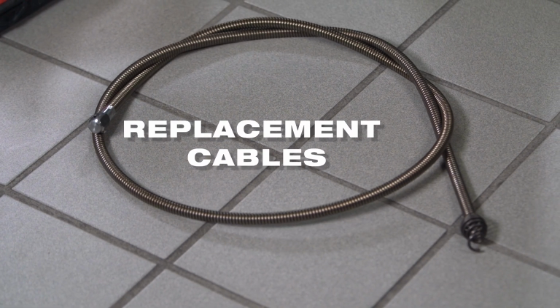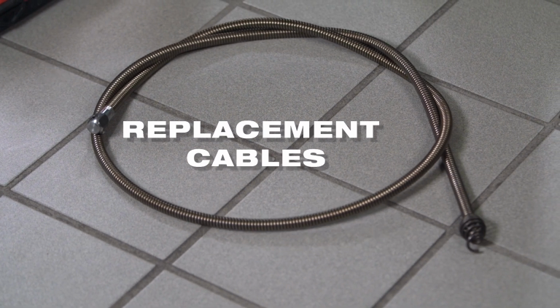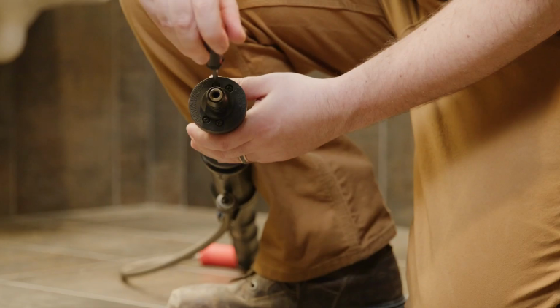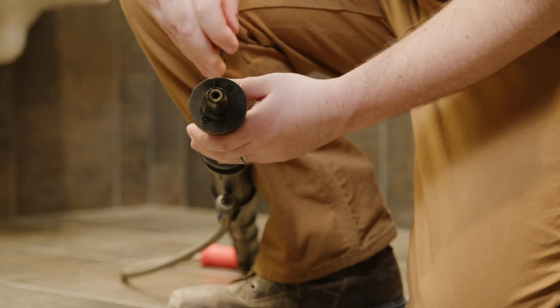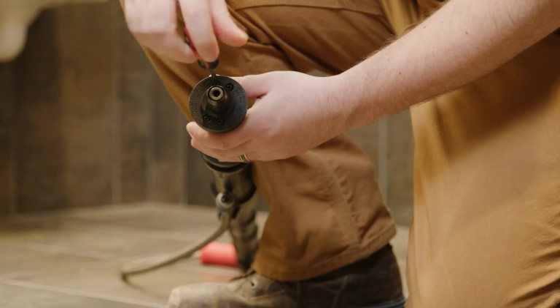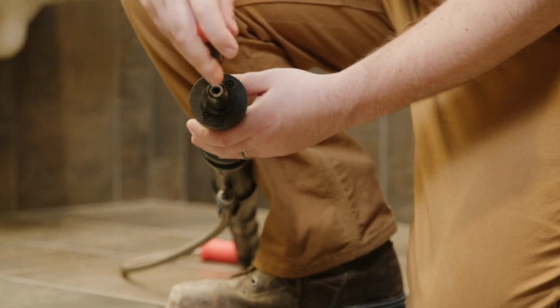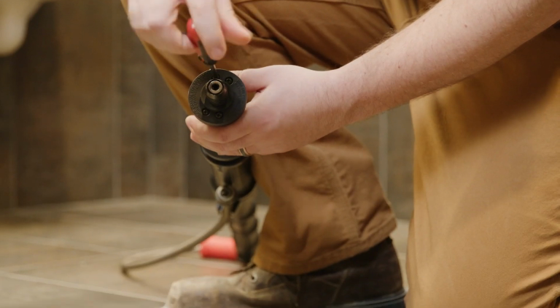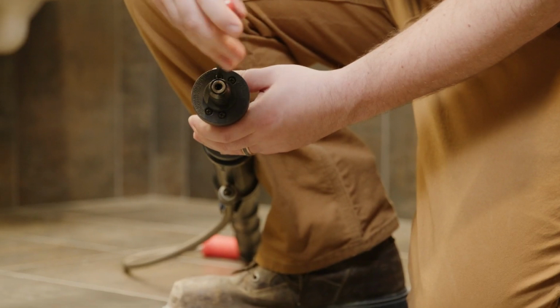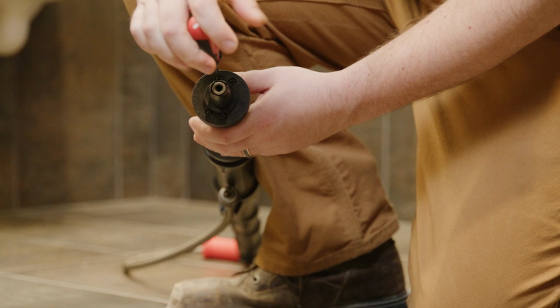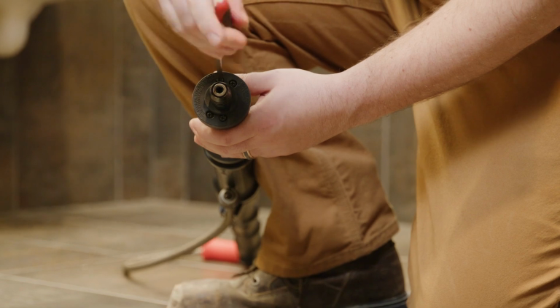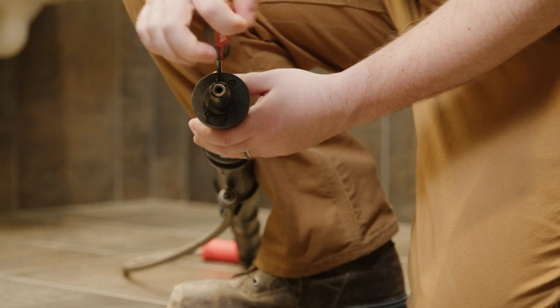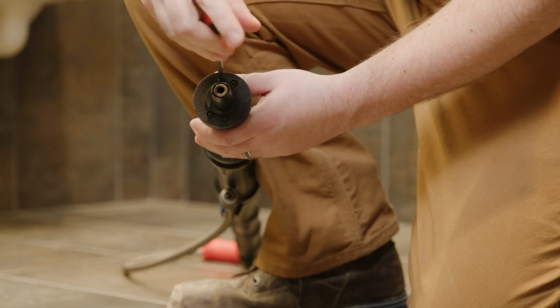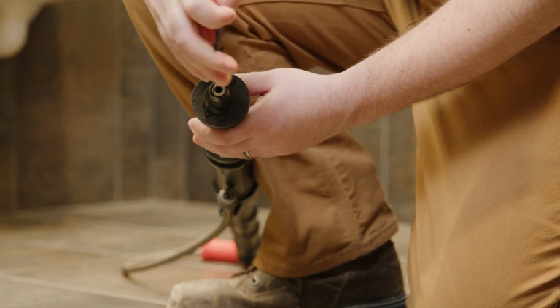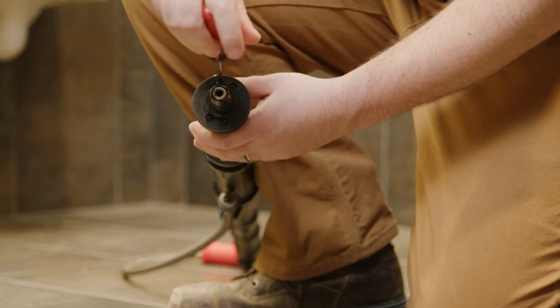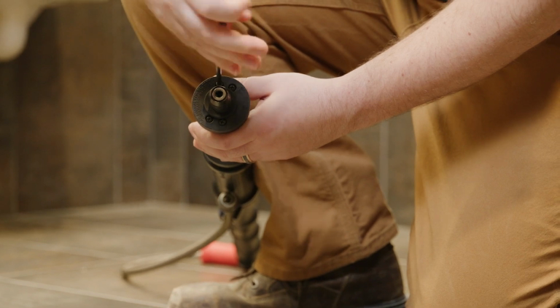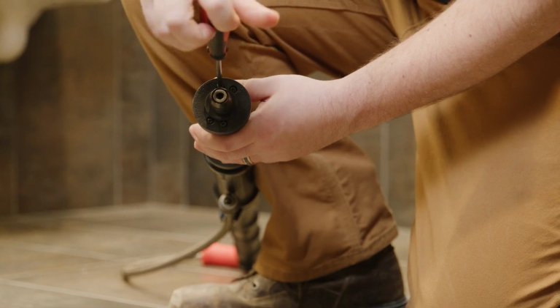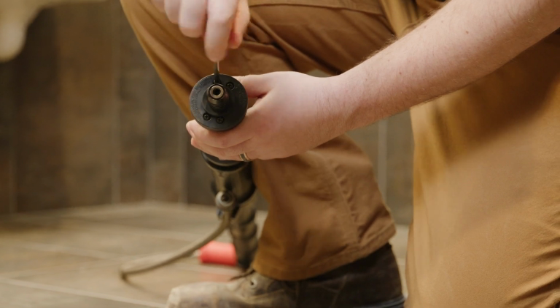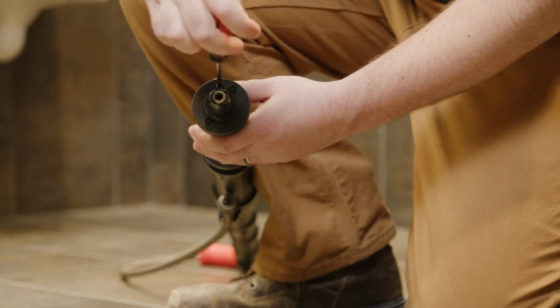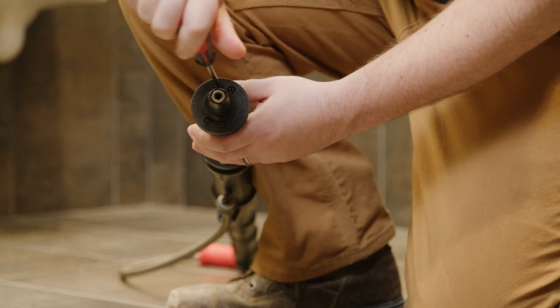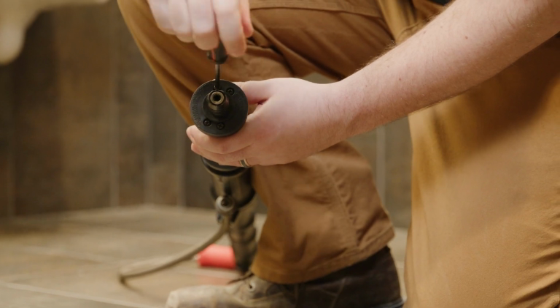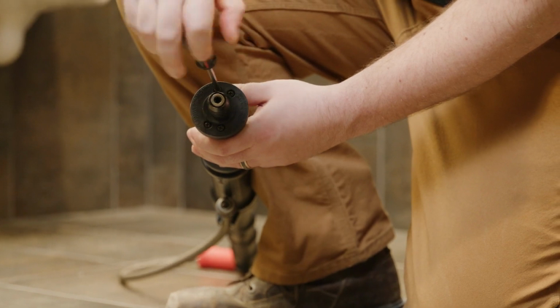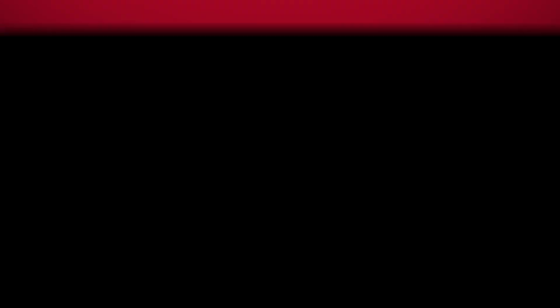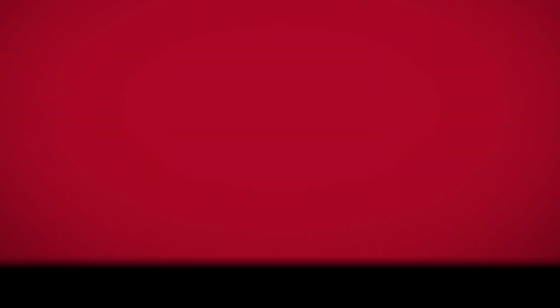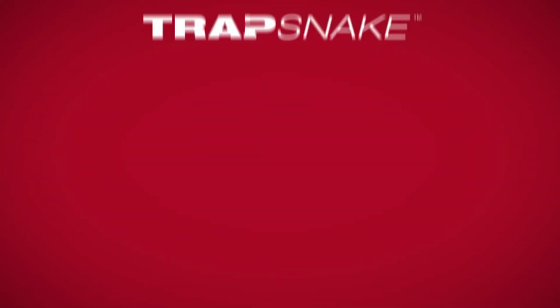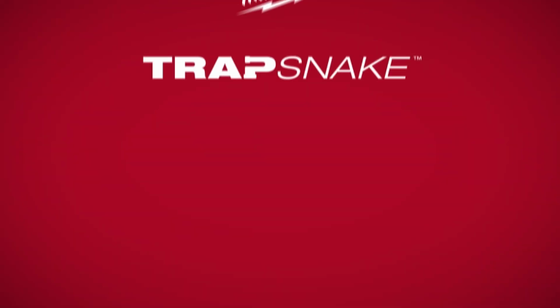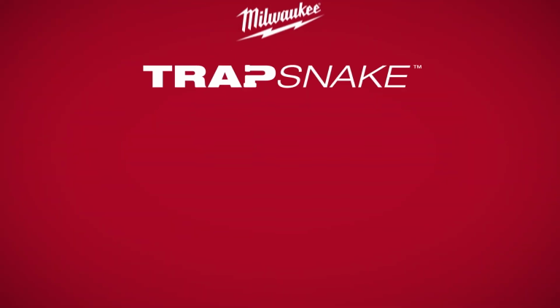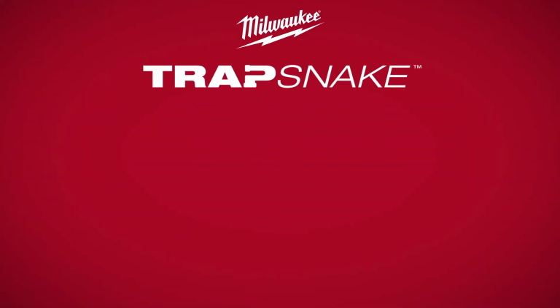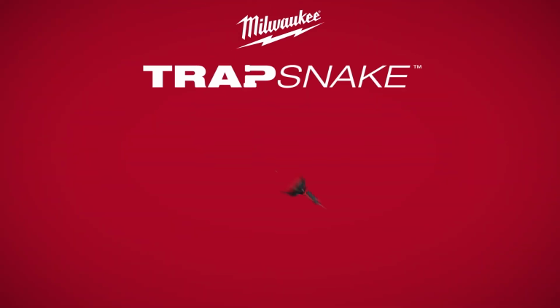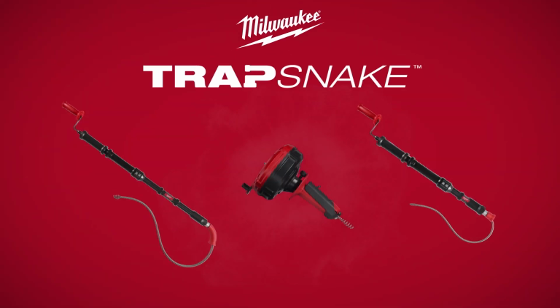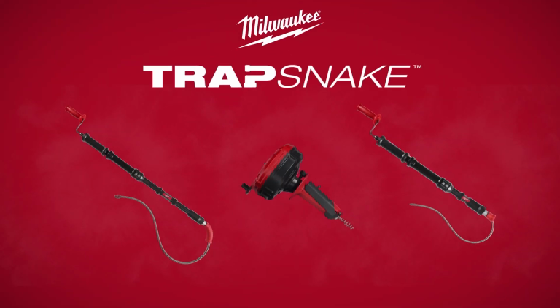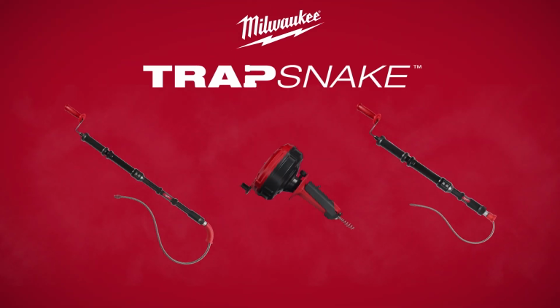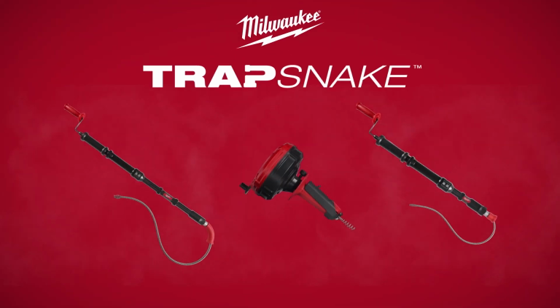Saving you money over time and increasing the longevity of your tool. Milwaukee TrapSnake System — the Interchangeable Powered Auger System.